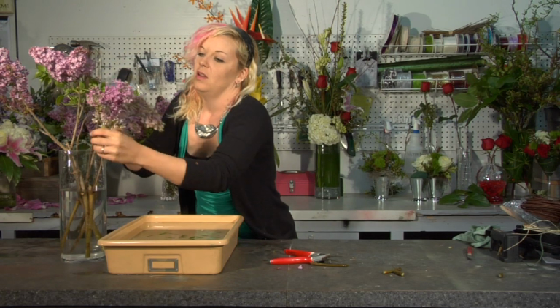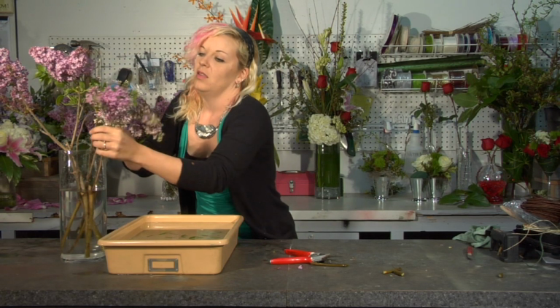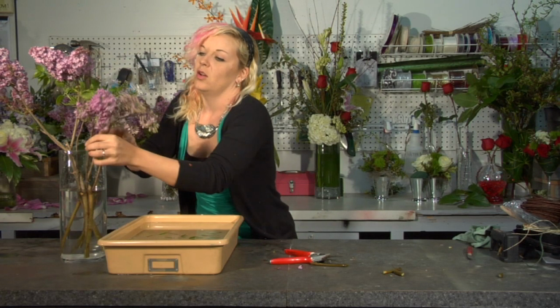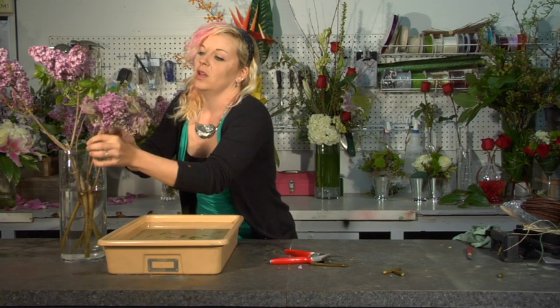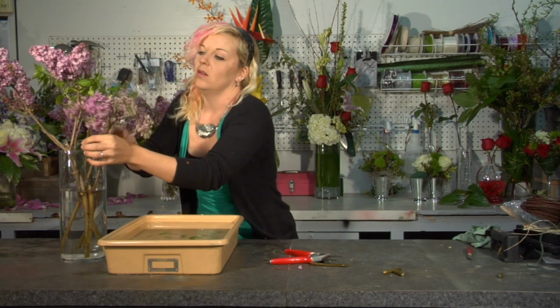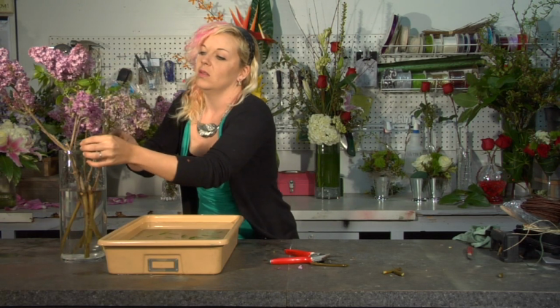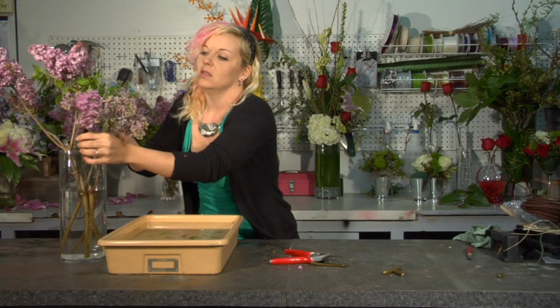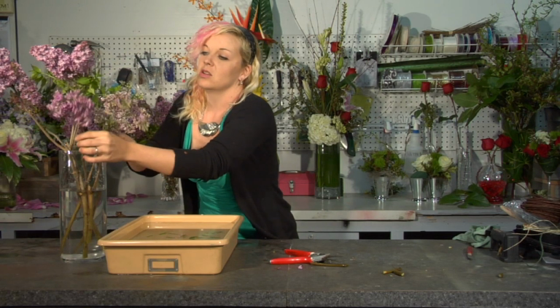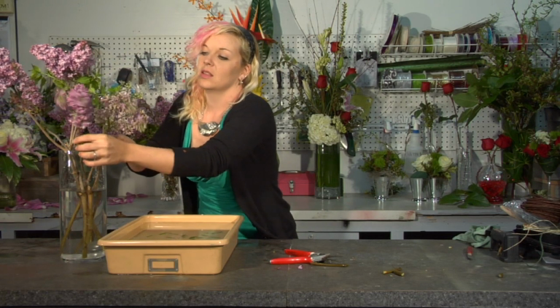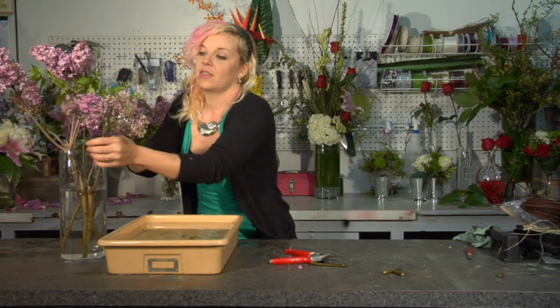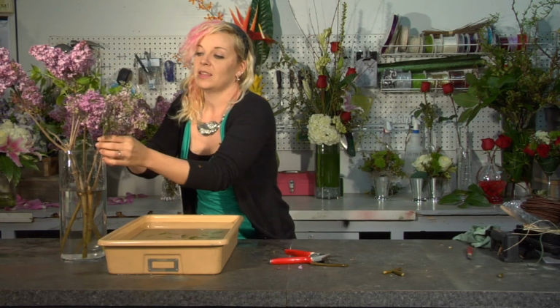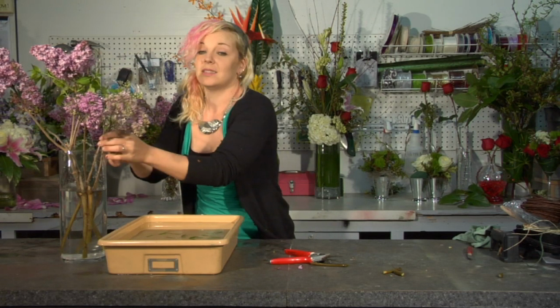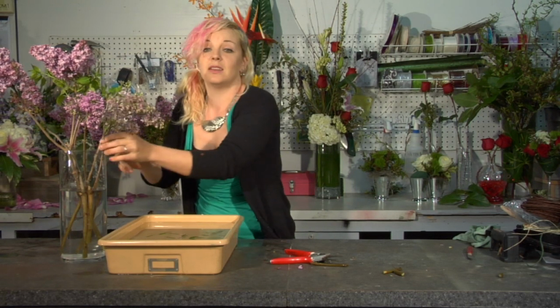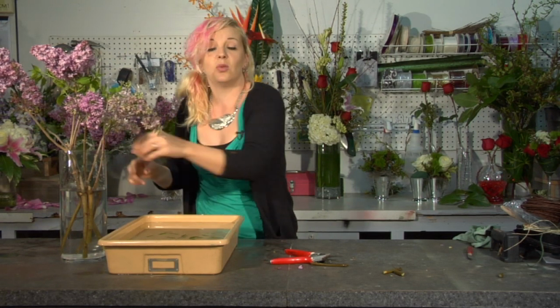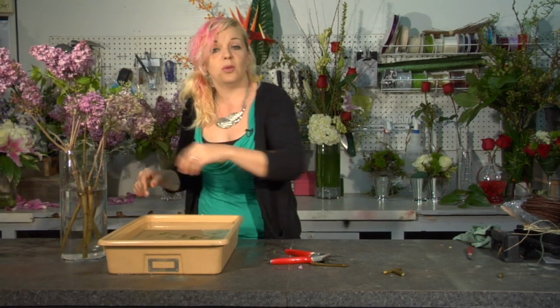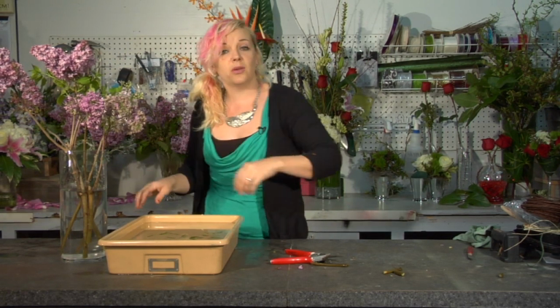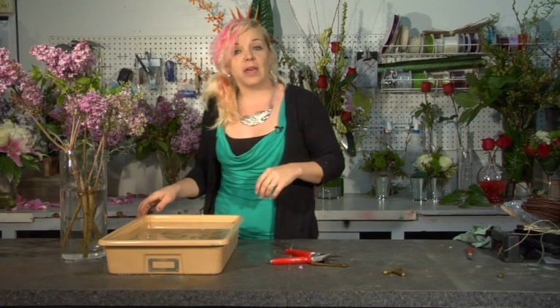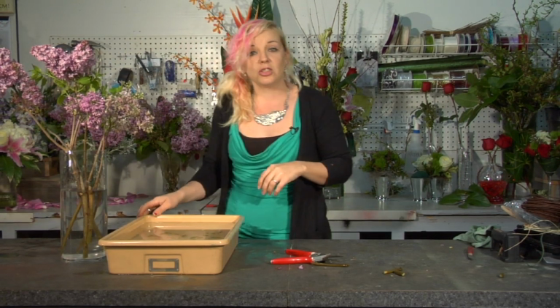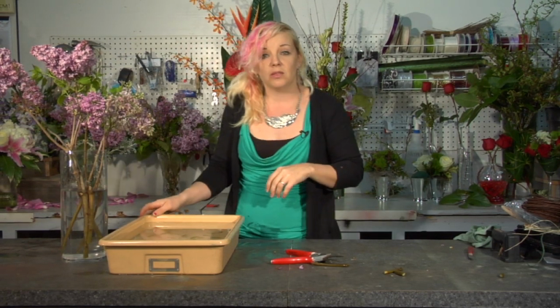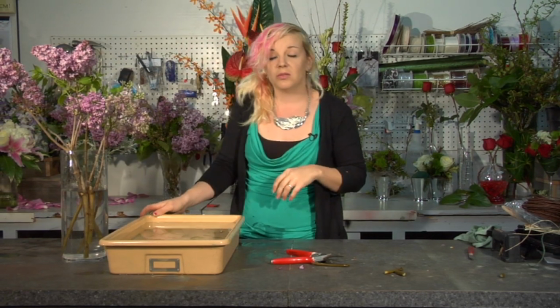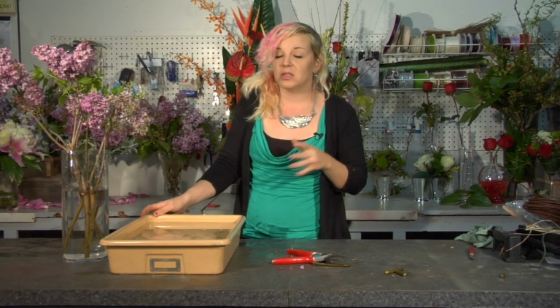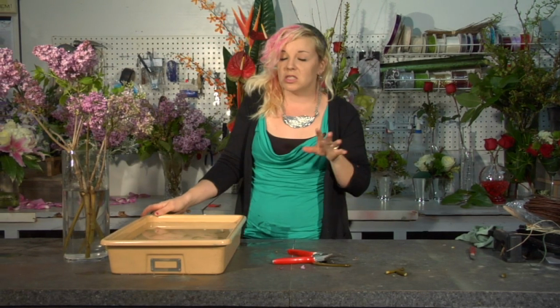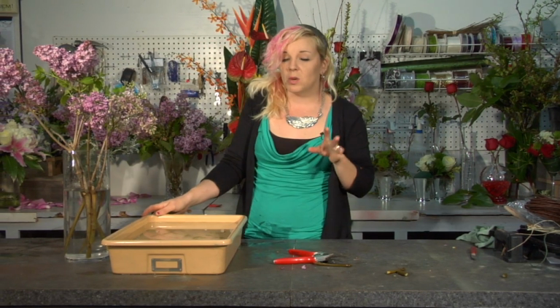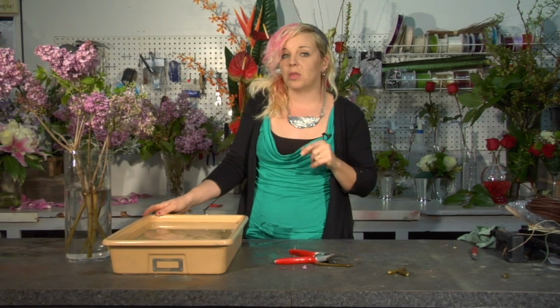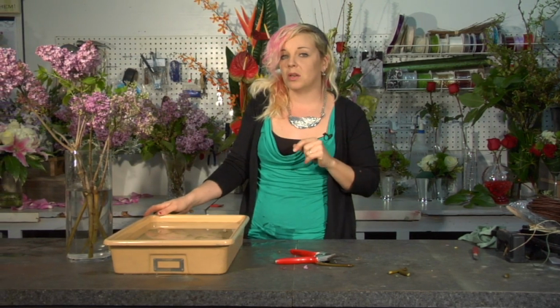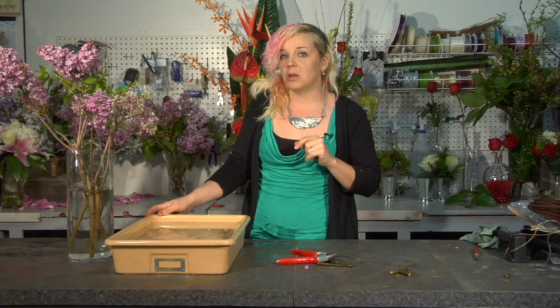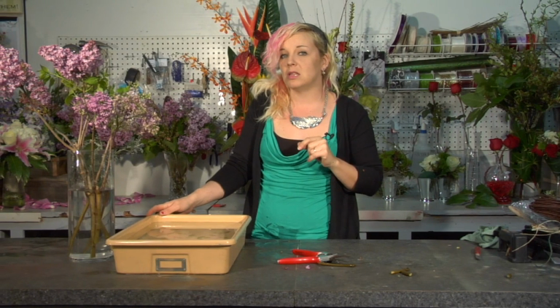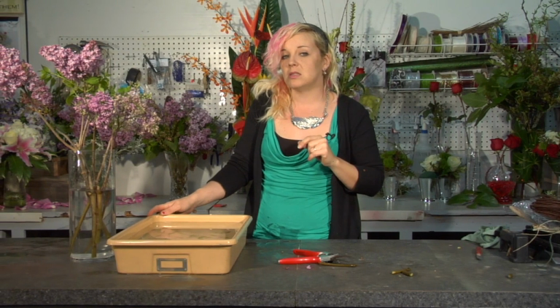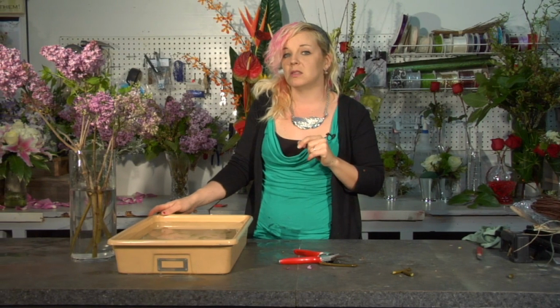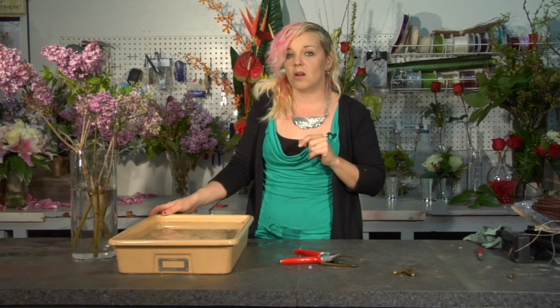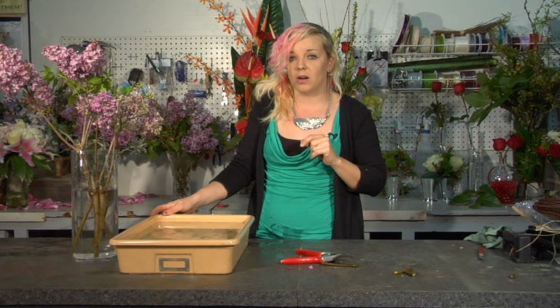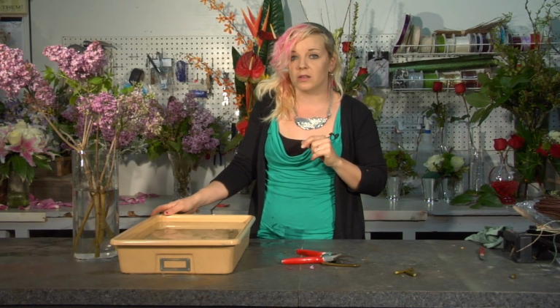And there we go. You can let that sit in a cool location for at least twenty to thirty minutes until it's hardened.